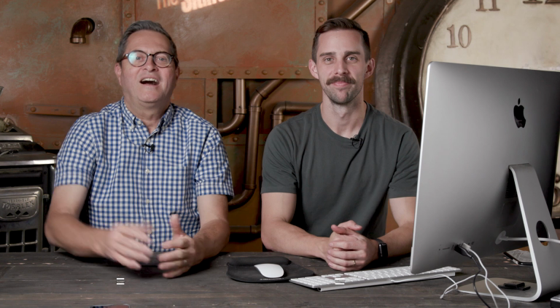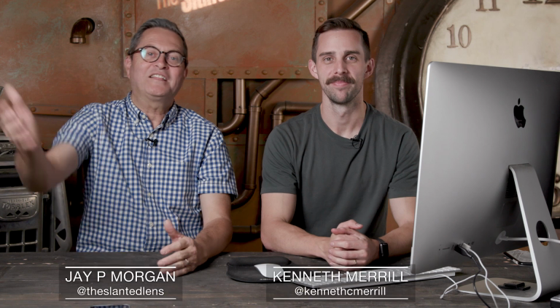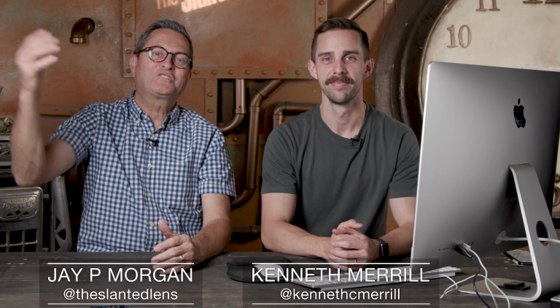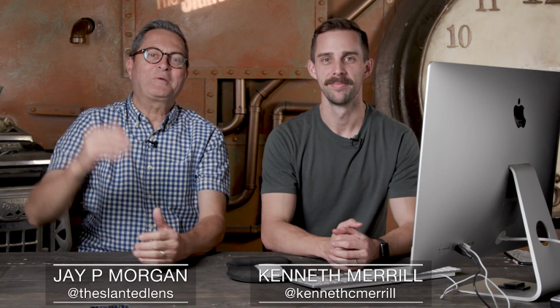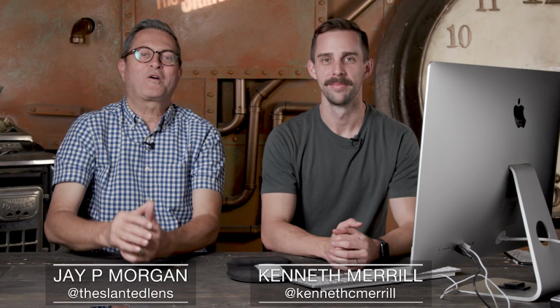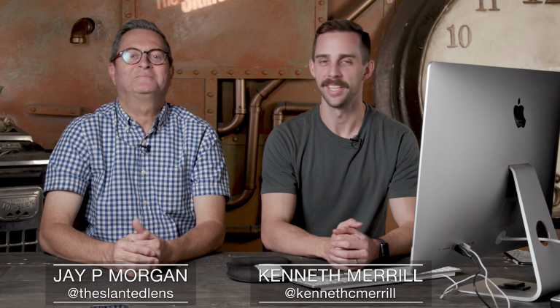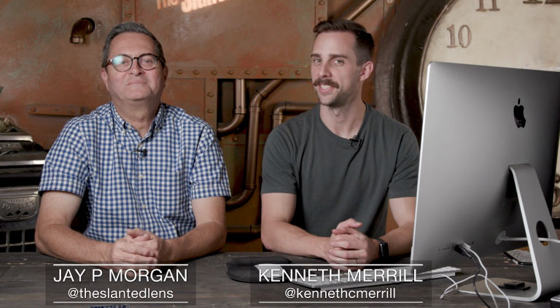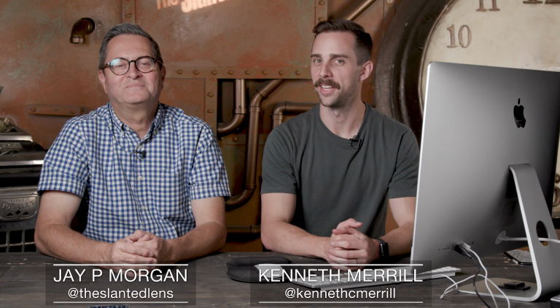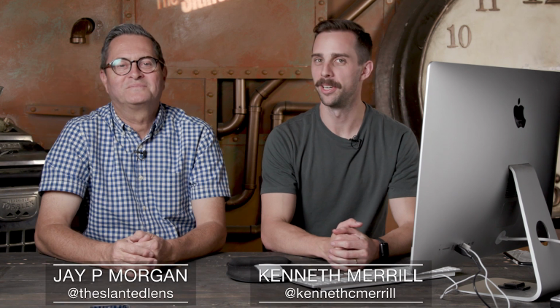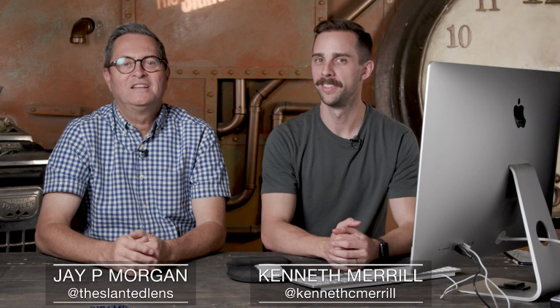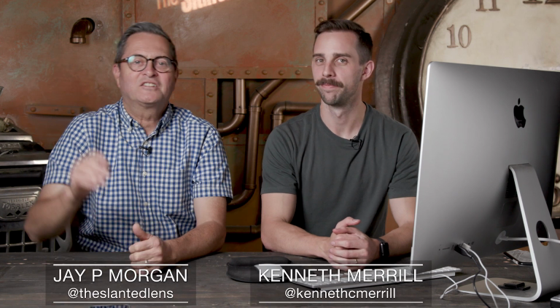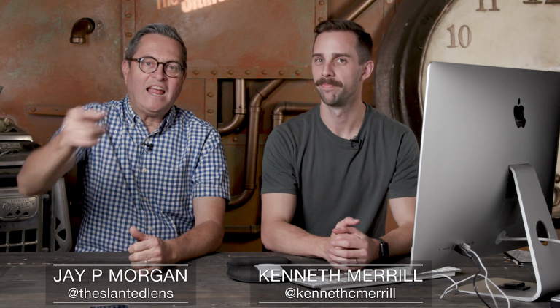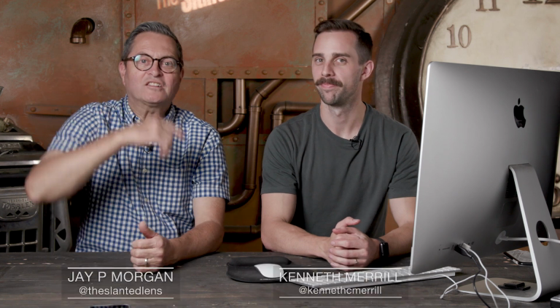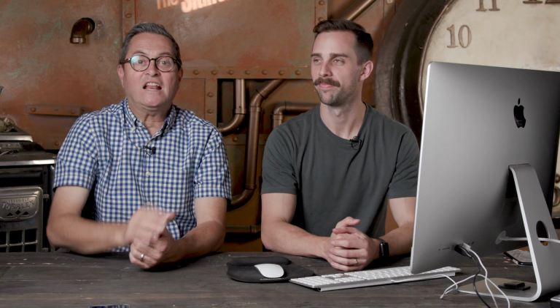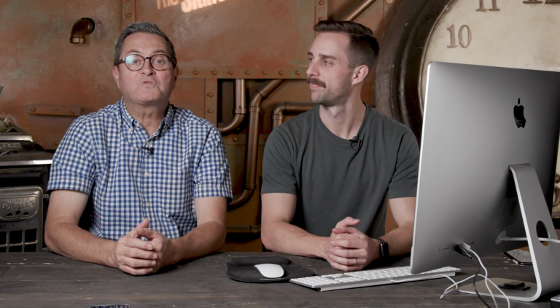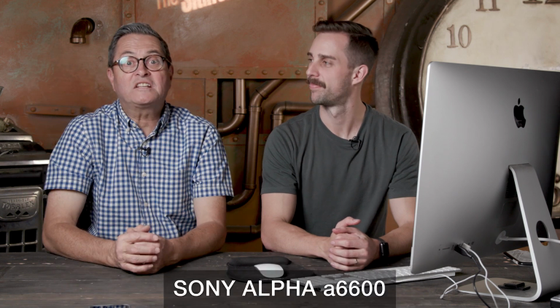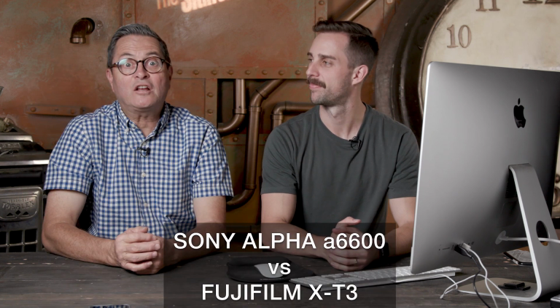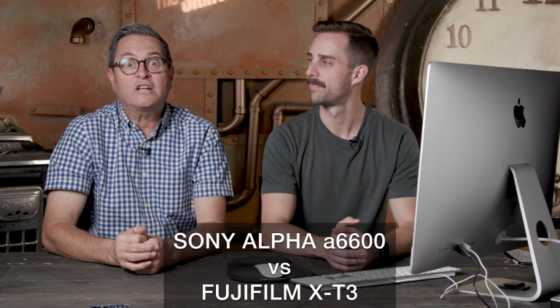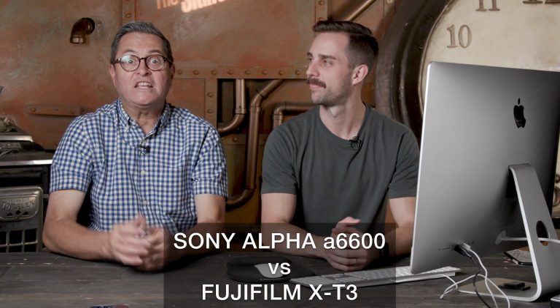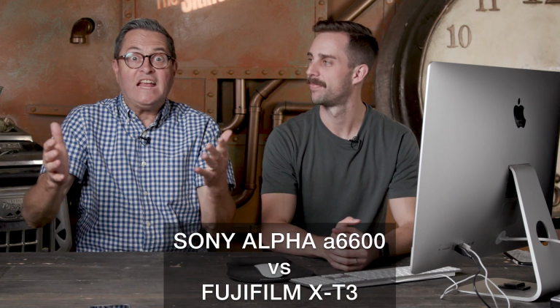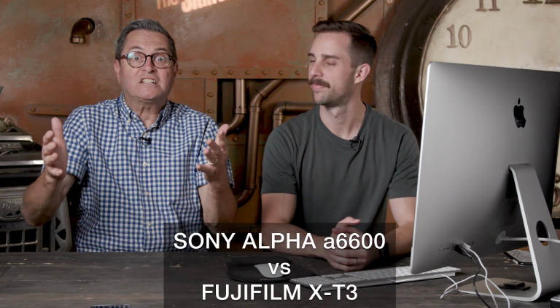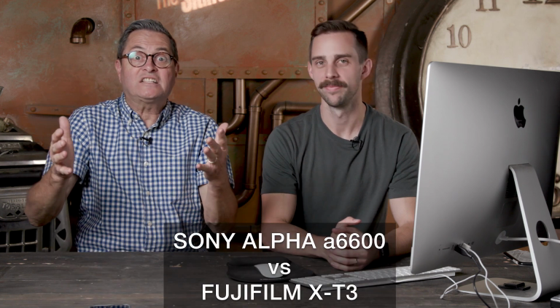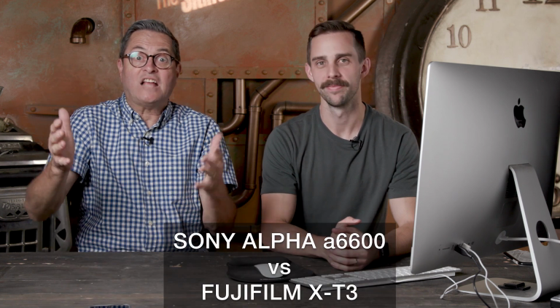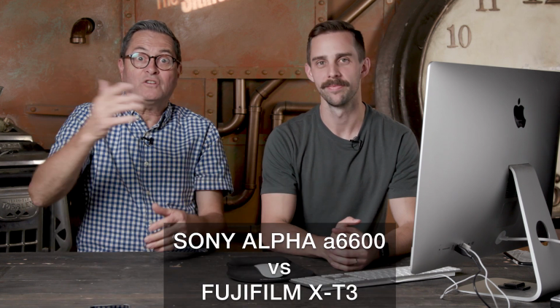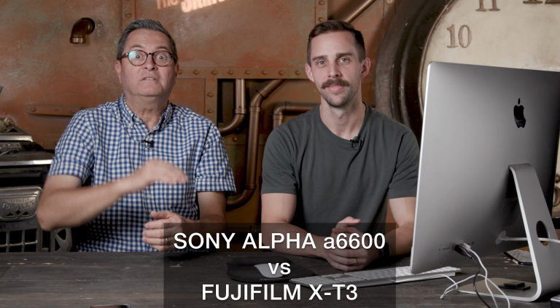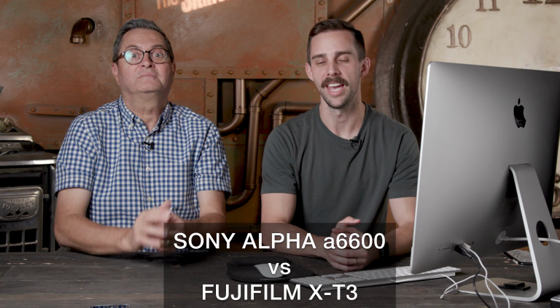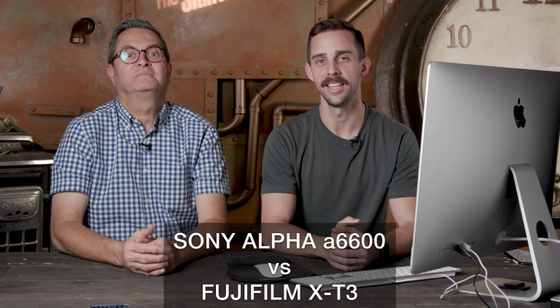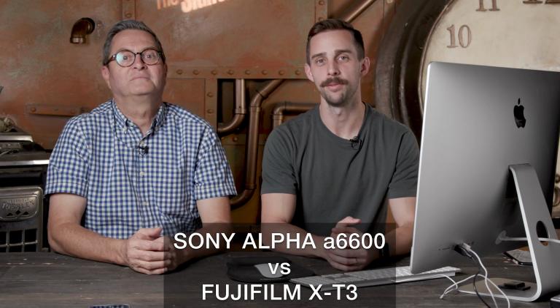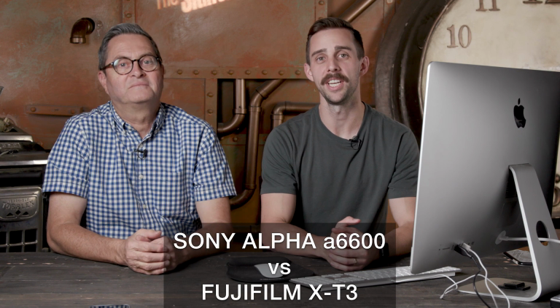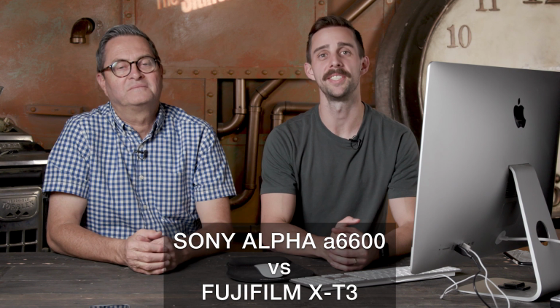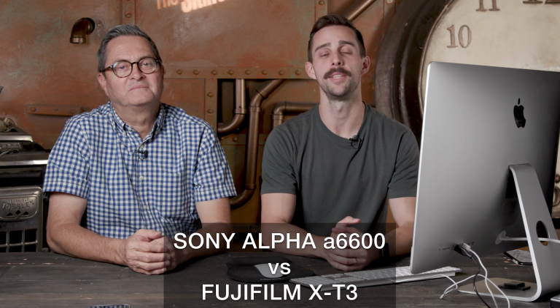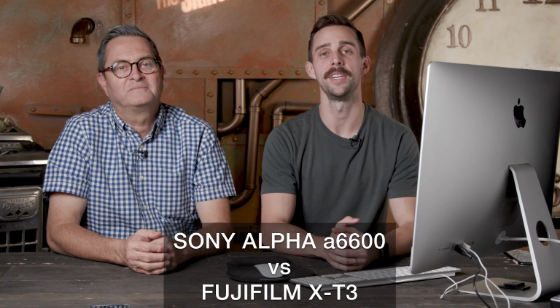Hi, this is J.P. Morgan and this is Kenneth Merrill. Today on Slanted Lens, we're going to take a look at the A6600 and the Fuji X-T3.